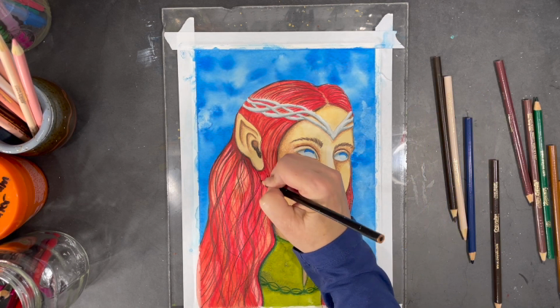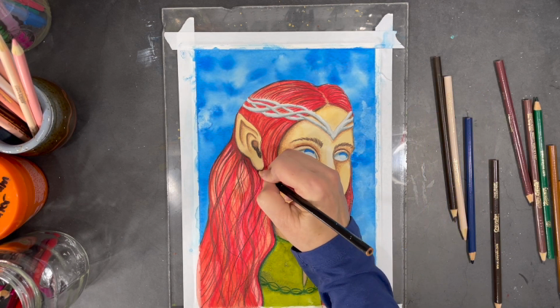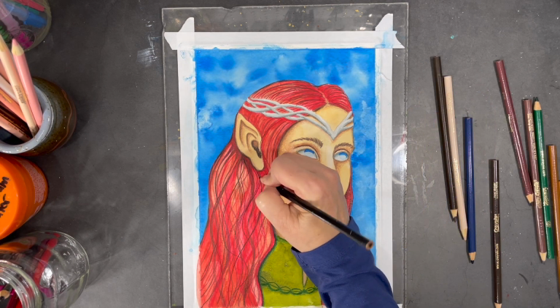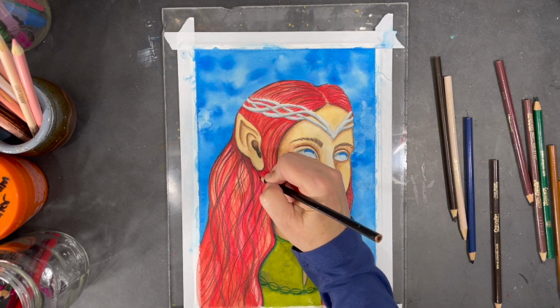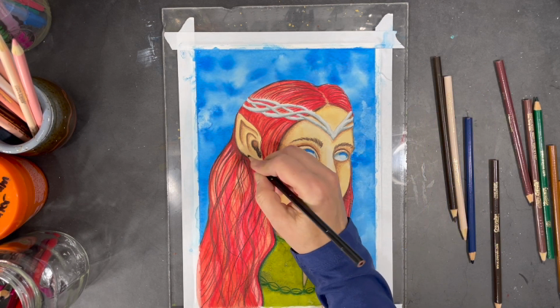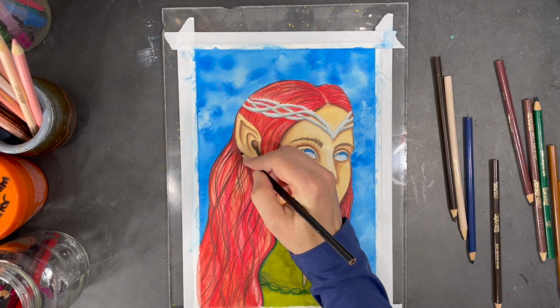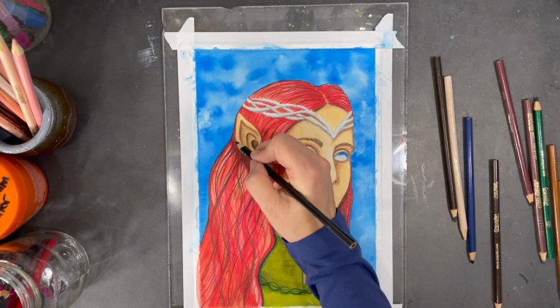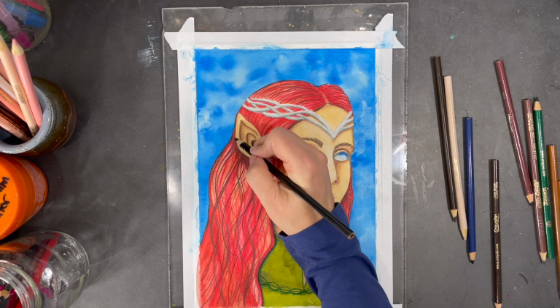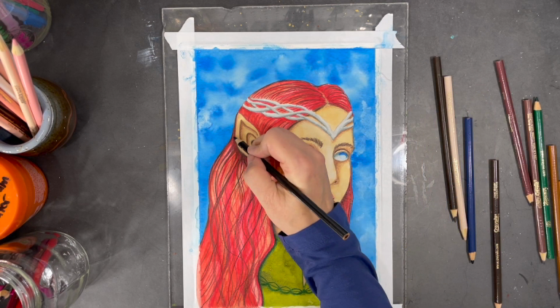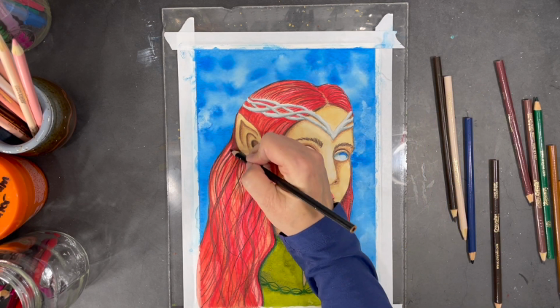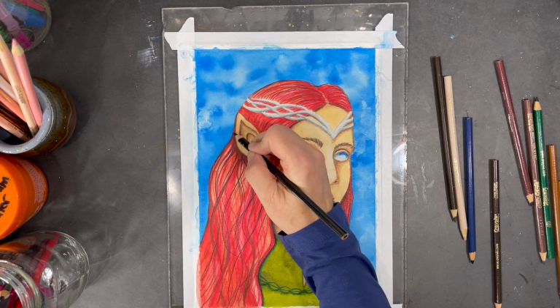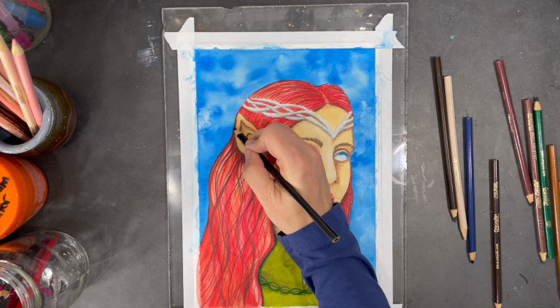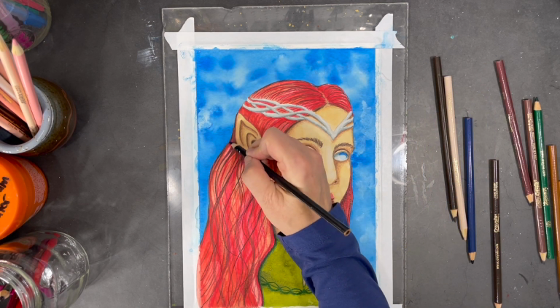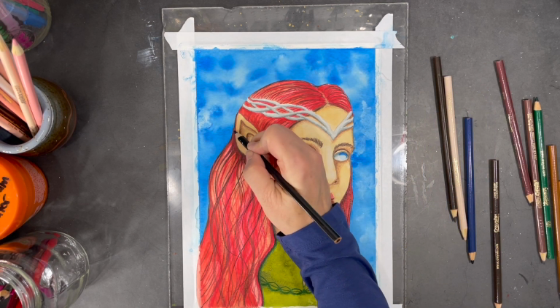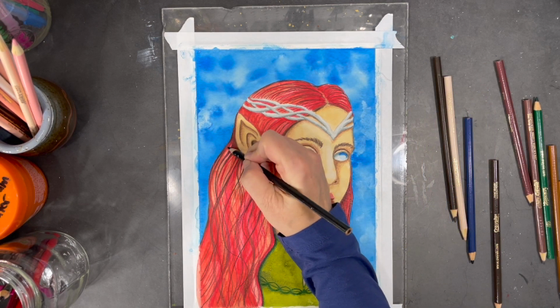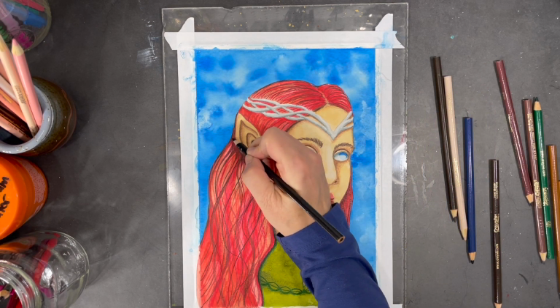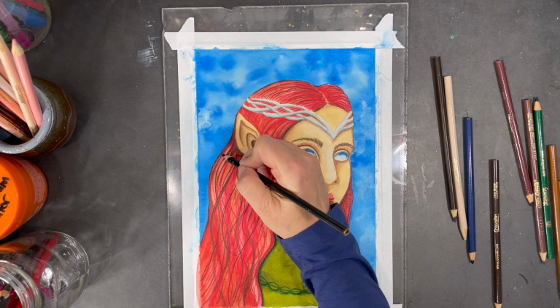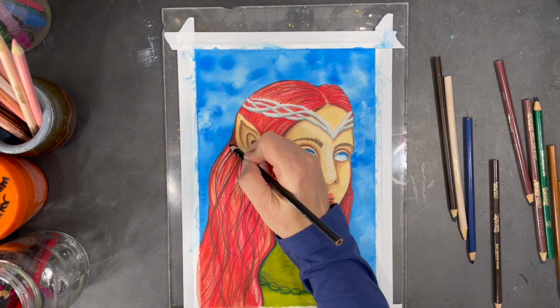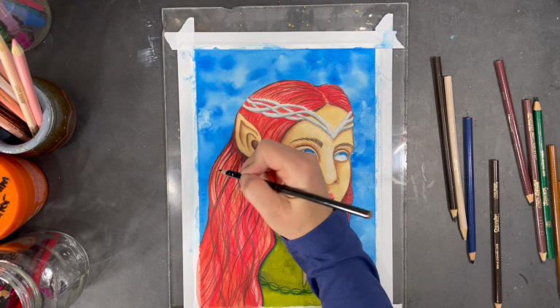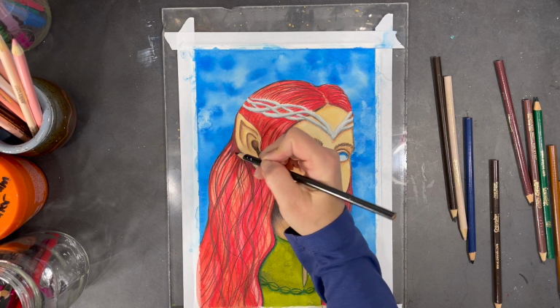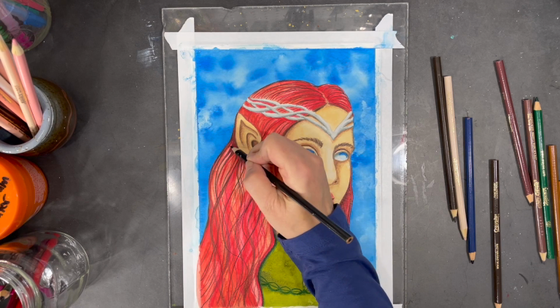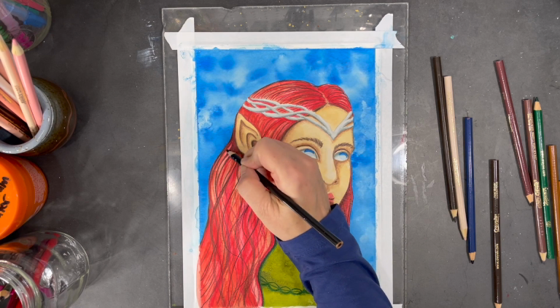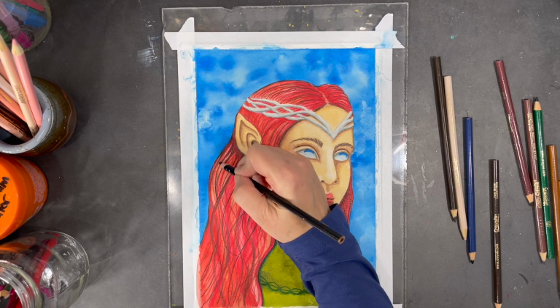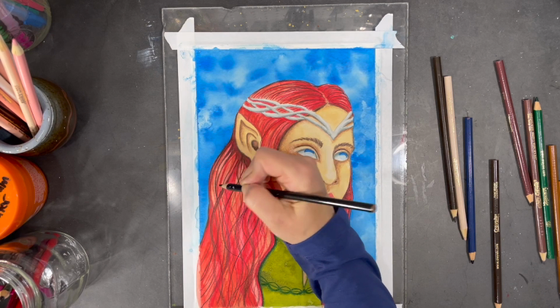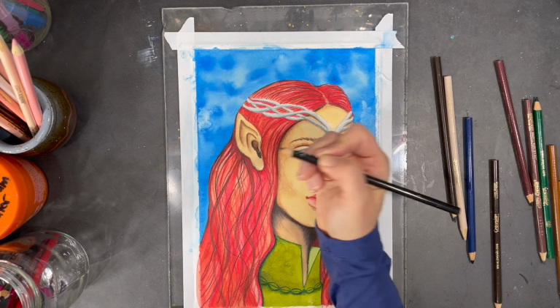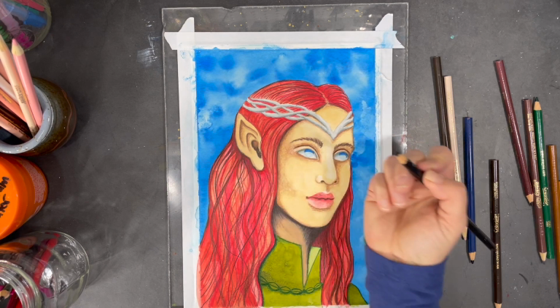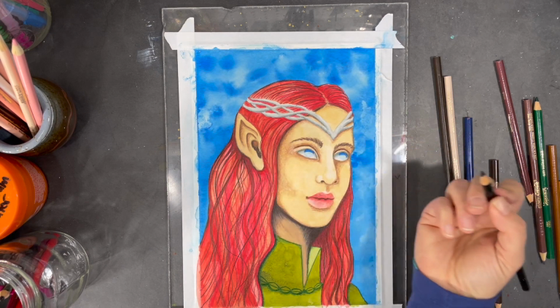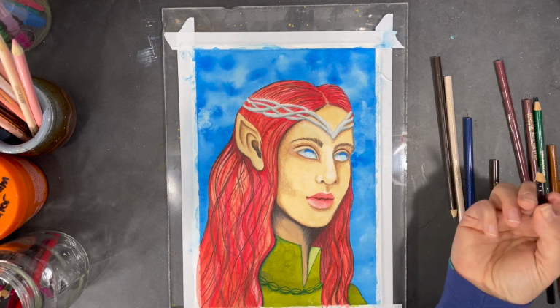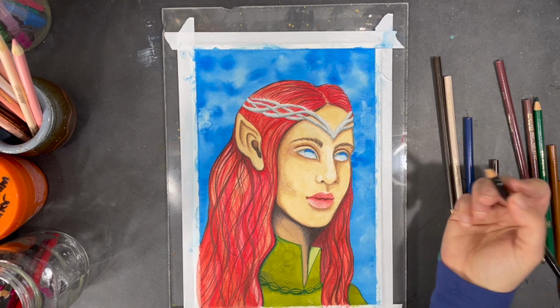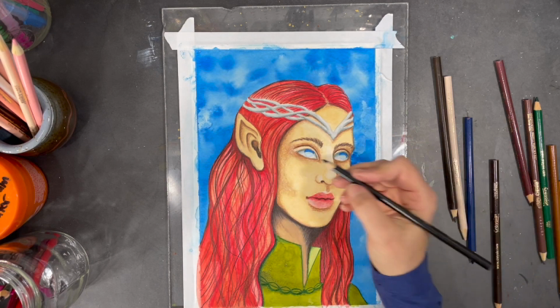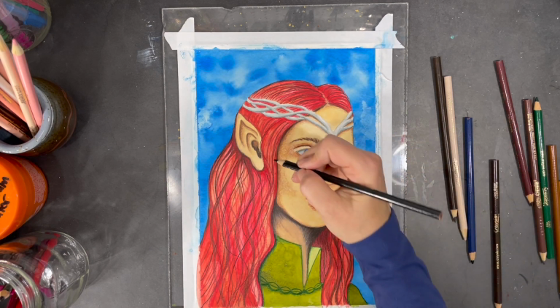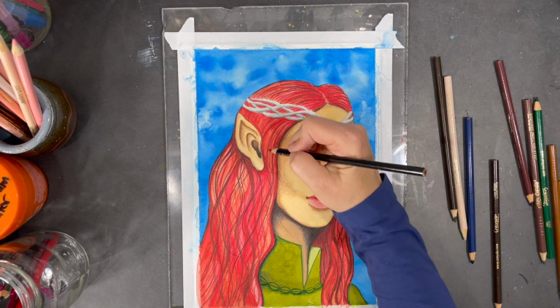Using my darkest values of color, I'll now start adding a little bit more detail to the hair and the face.